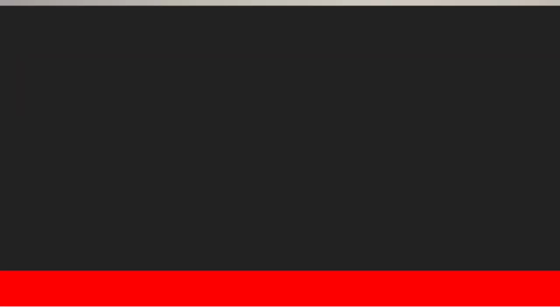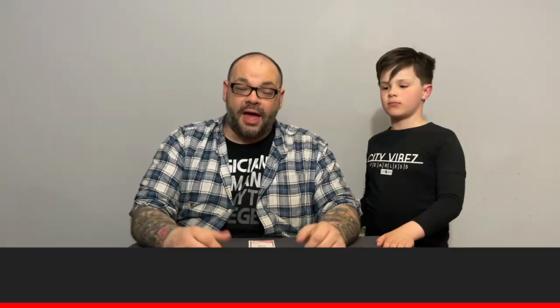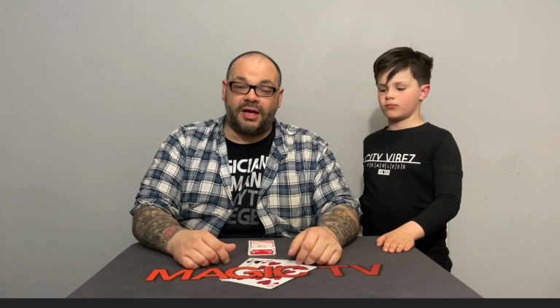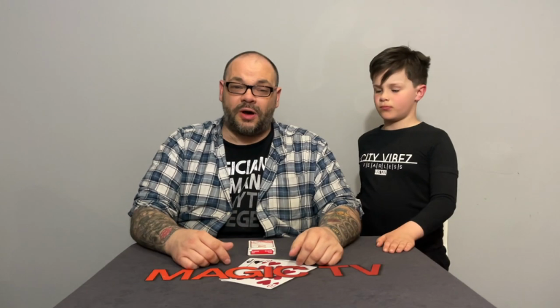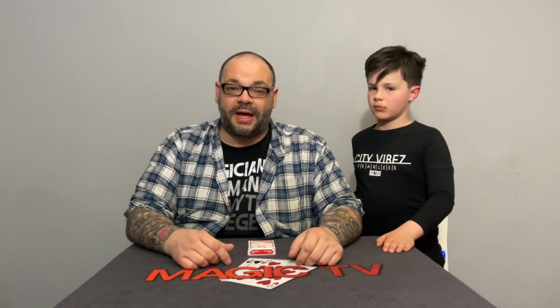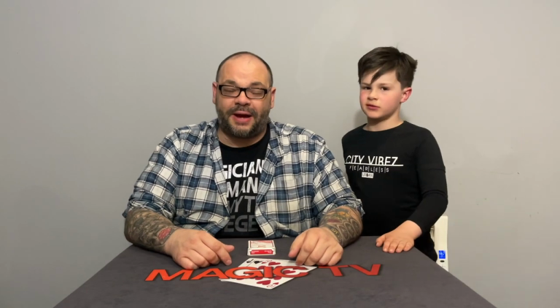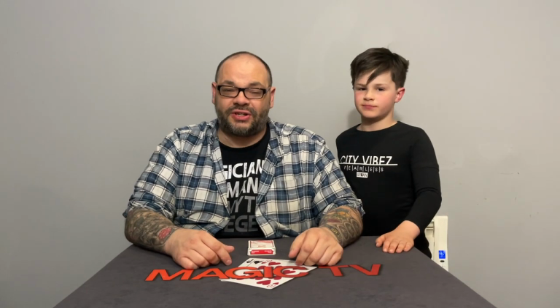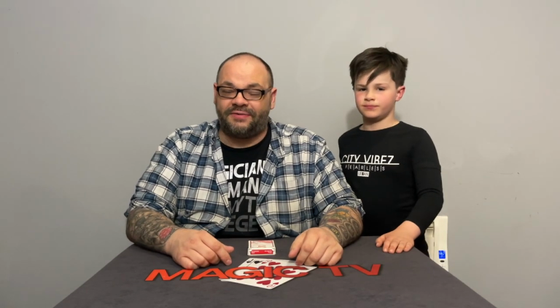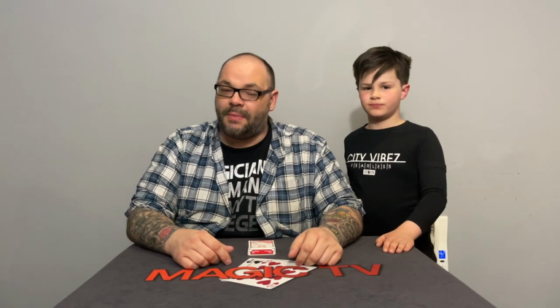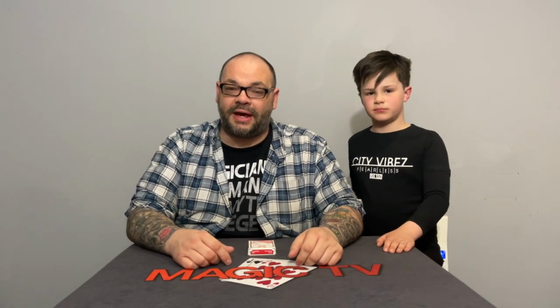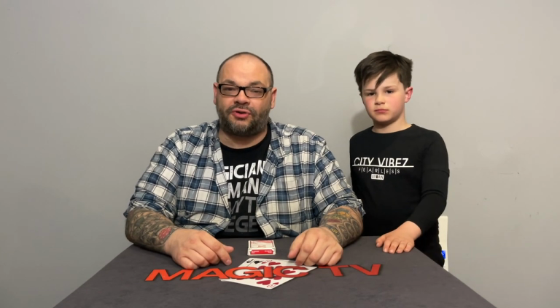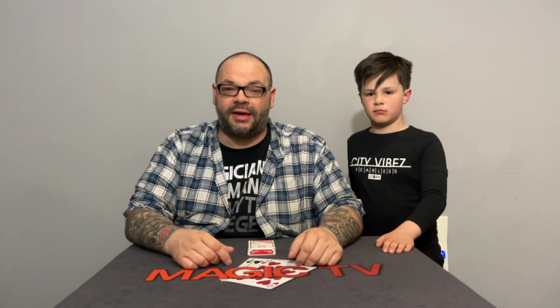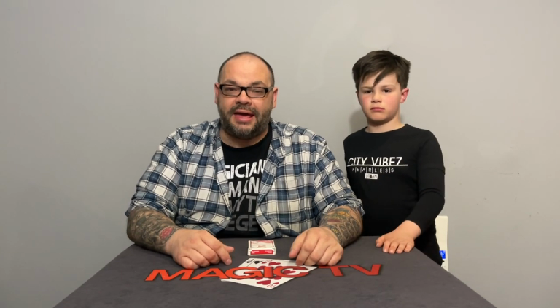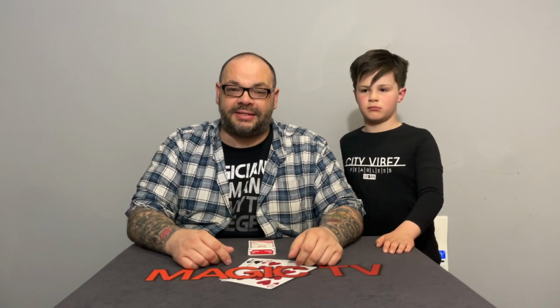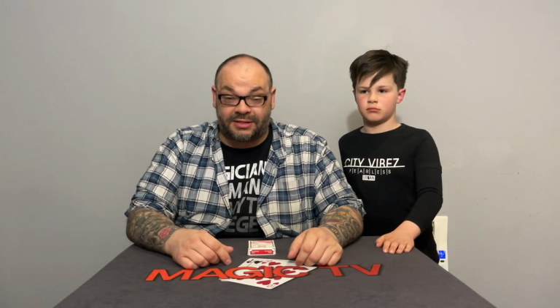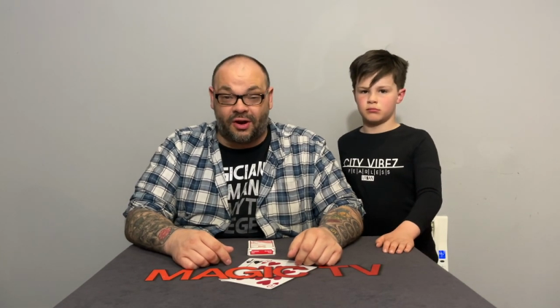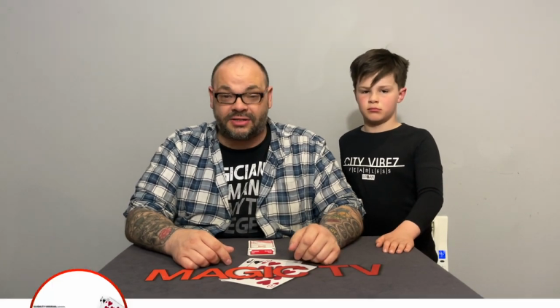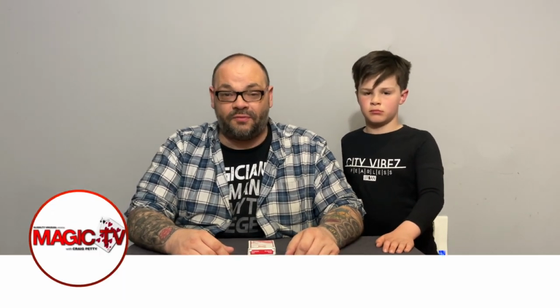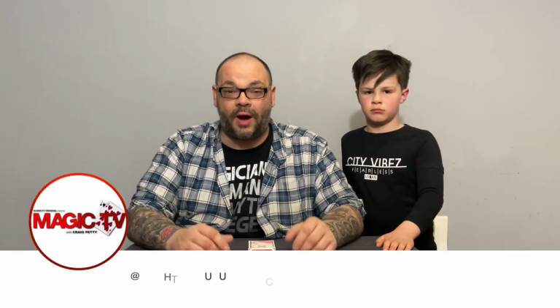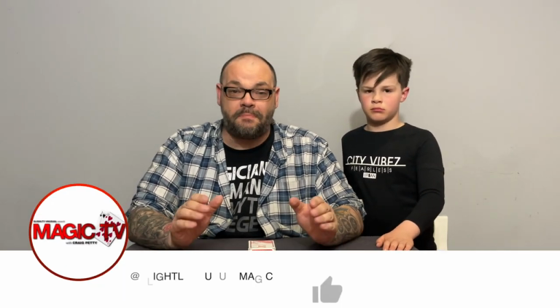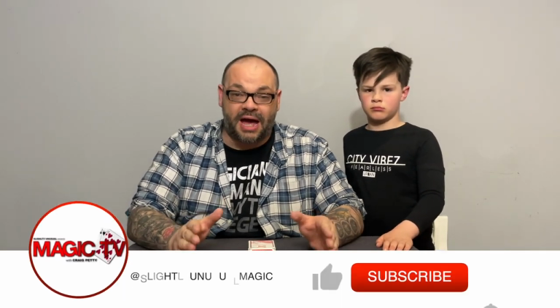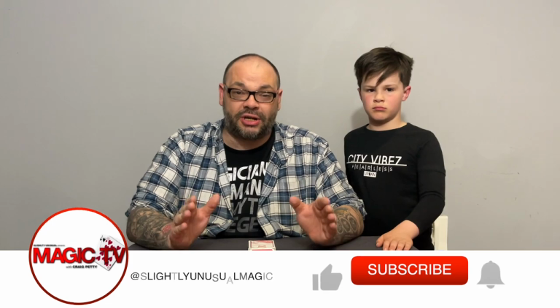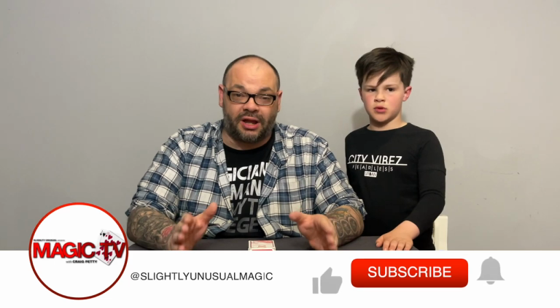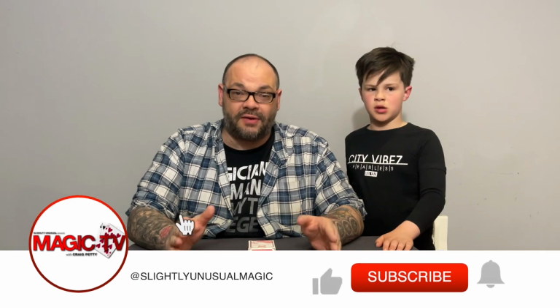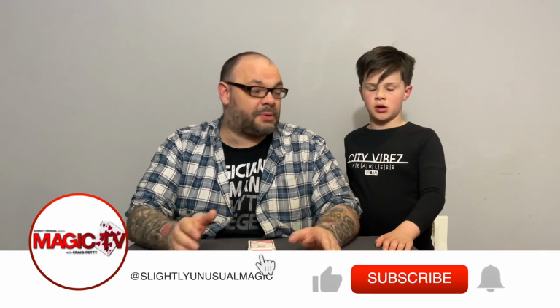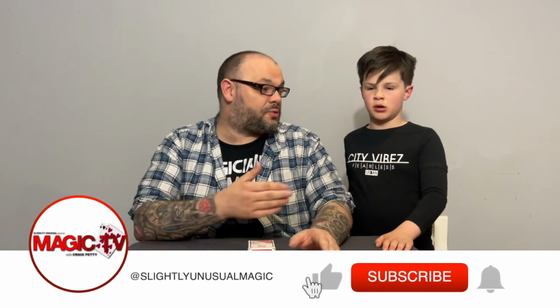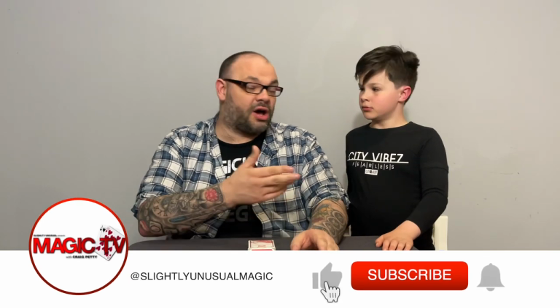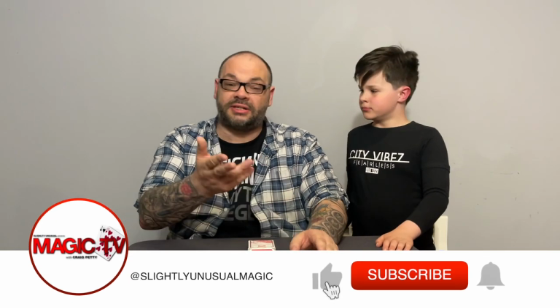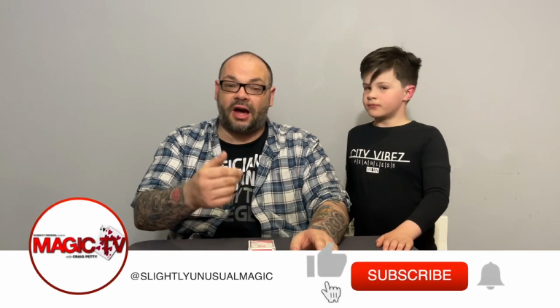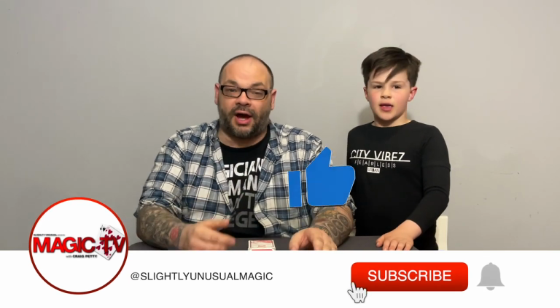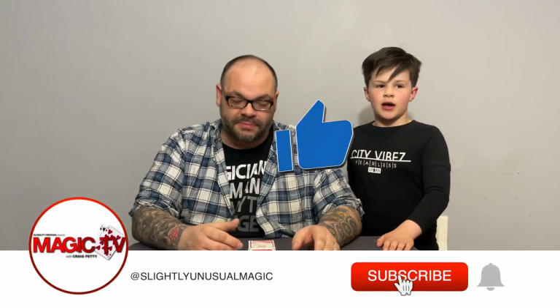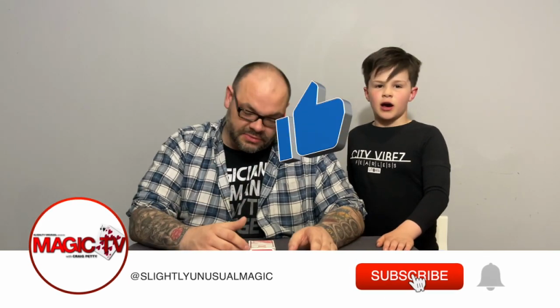Hey guys, welcome back to Magic TV. My name's Craig. It is six o'clock, it's time for a Magic Live. I'm here with Rye. Say hi, Rye. Hi.